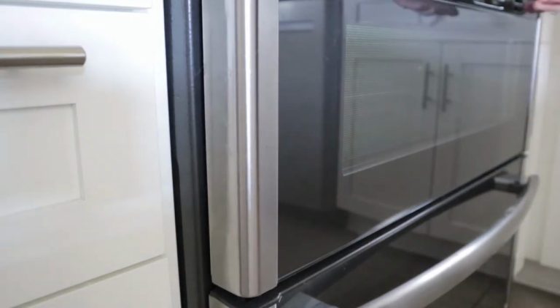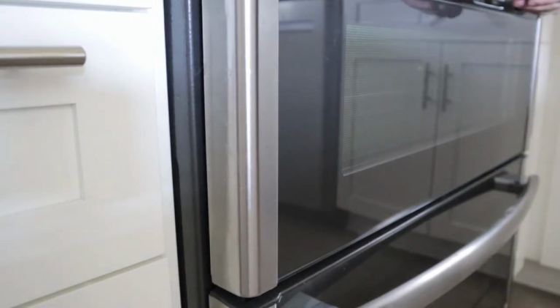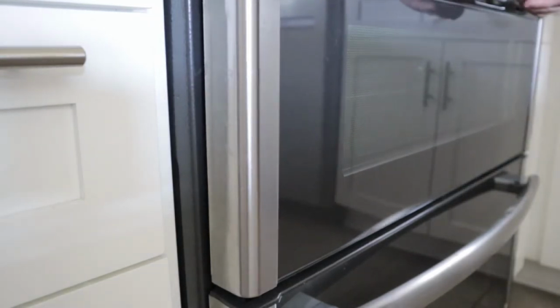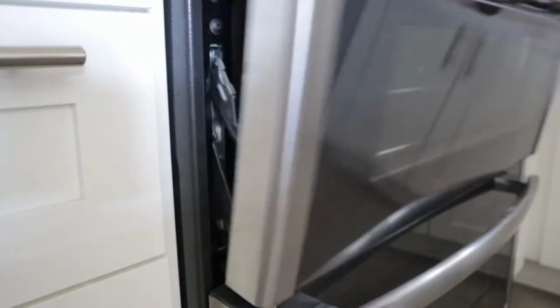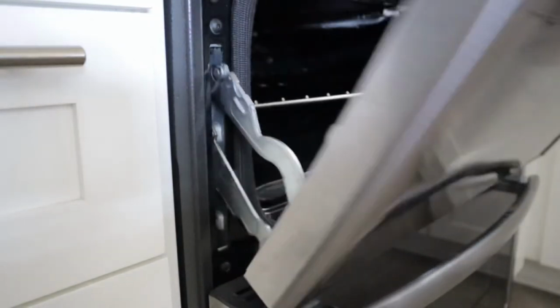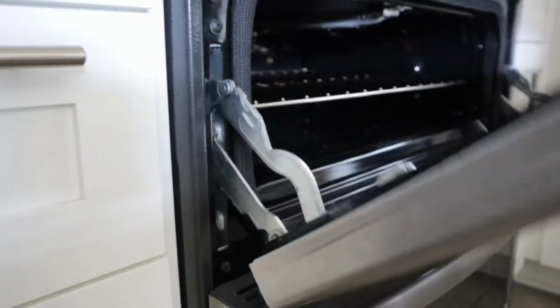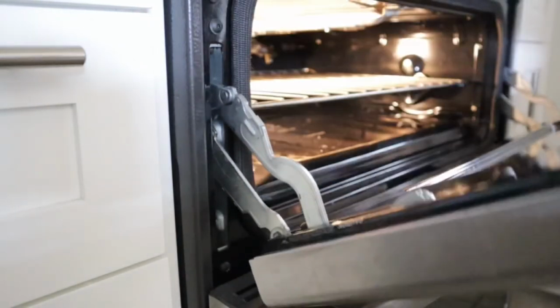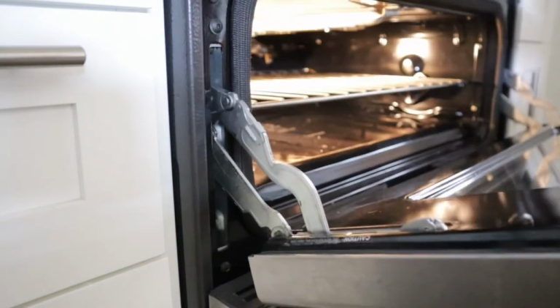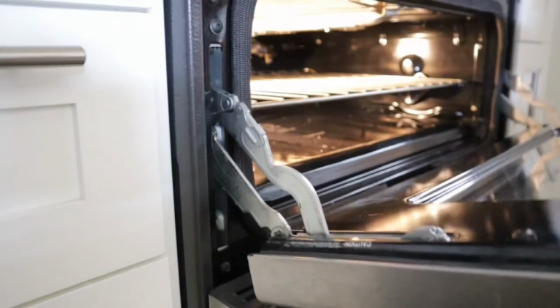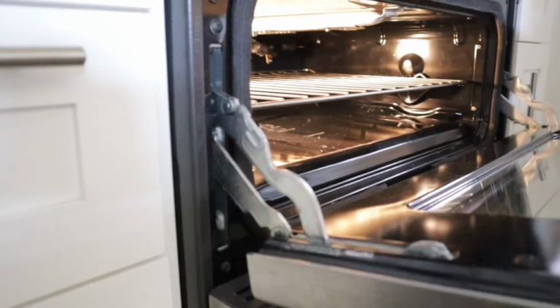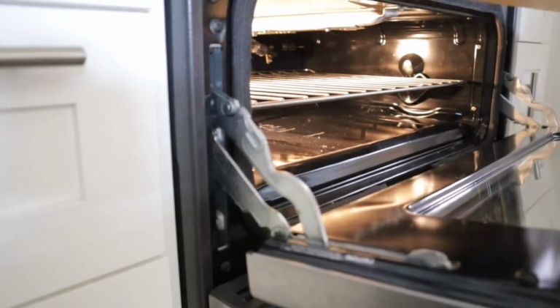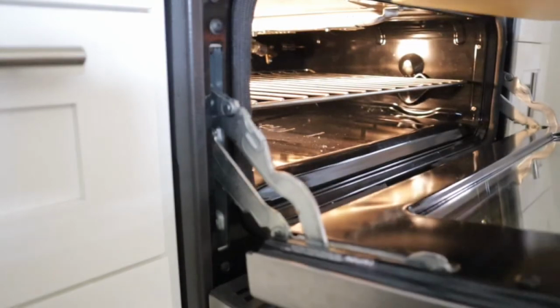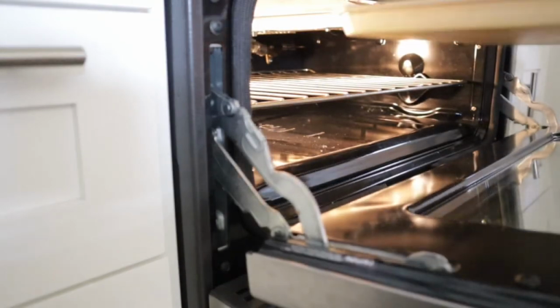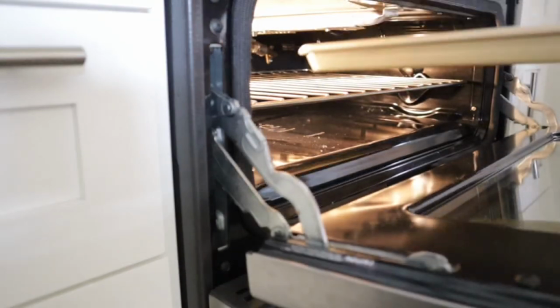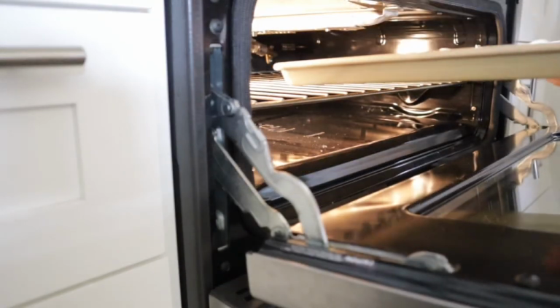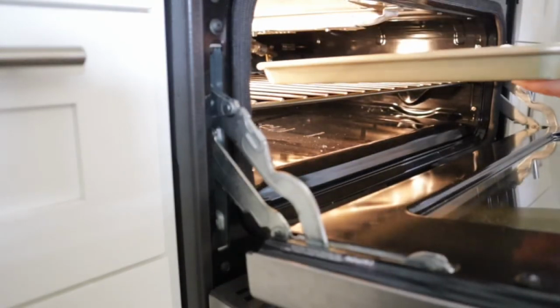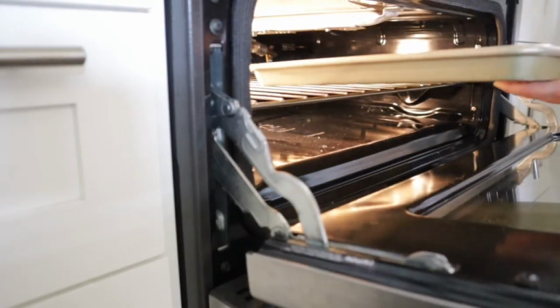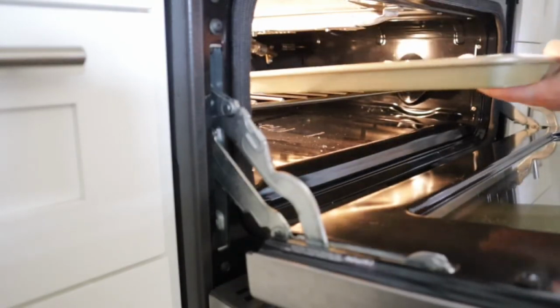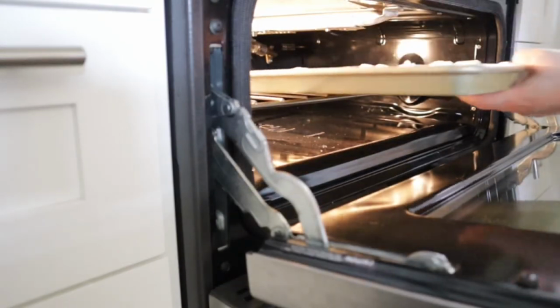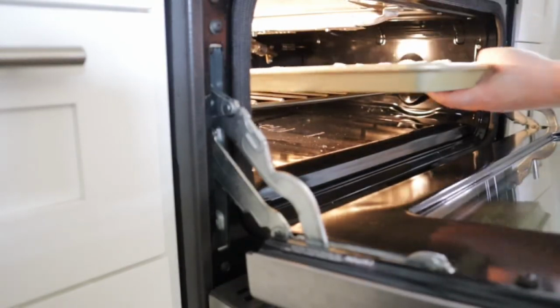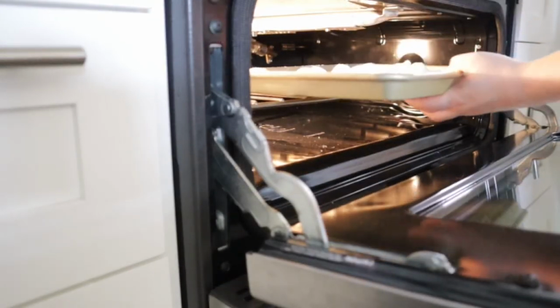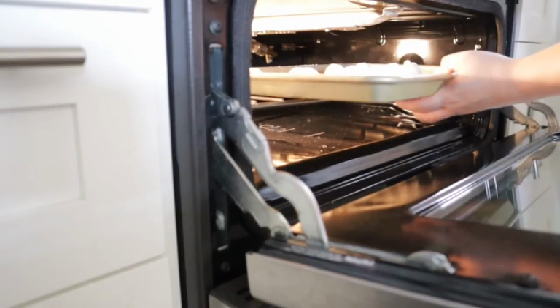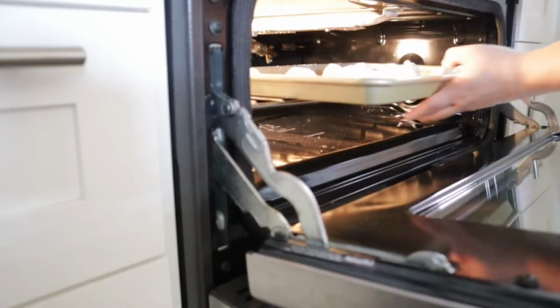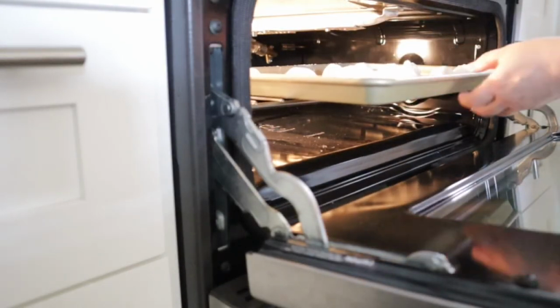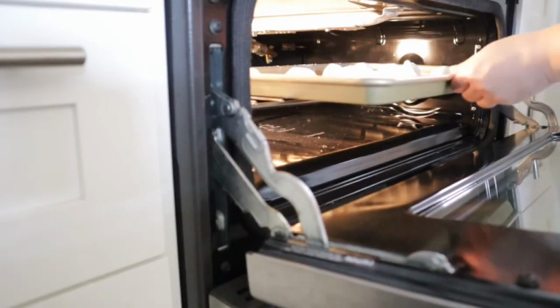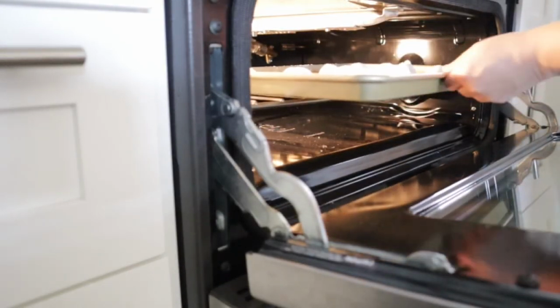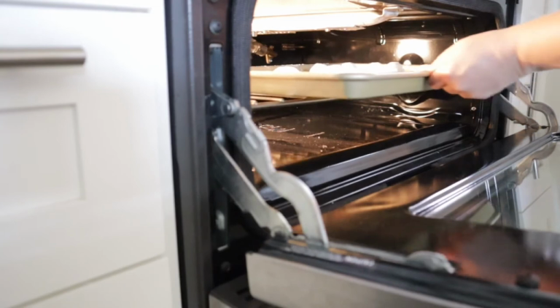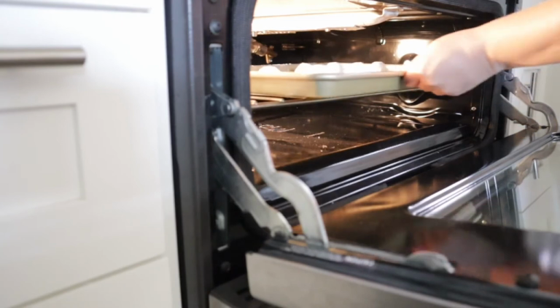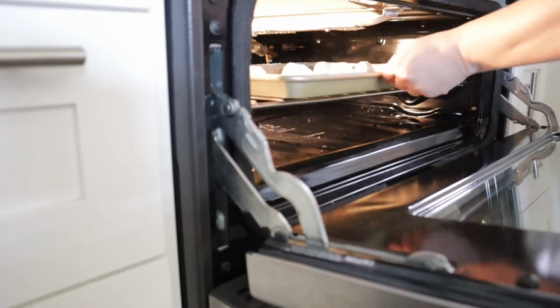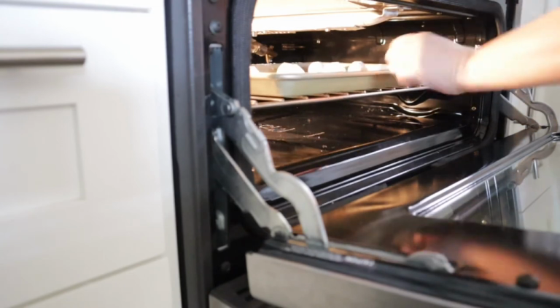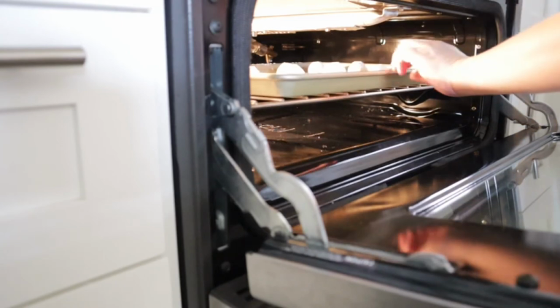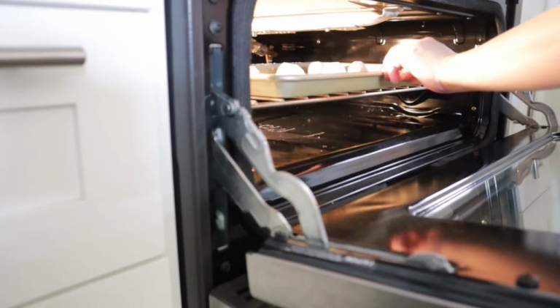Now we put it in the oven and bake it for about 15 to 16 minutes.